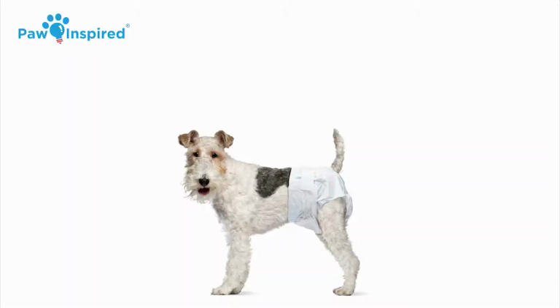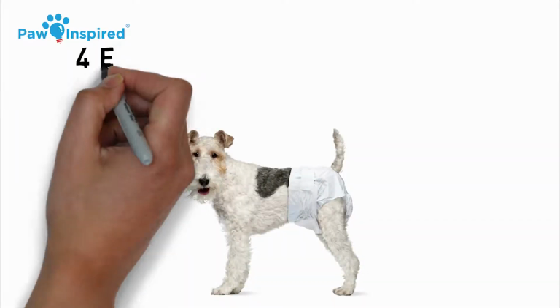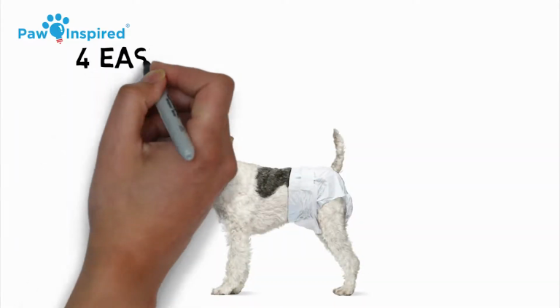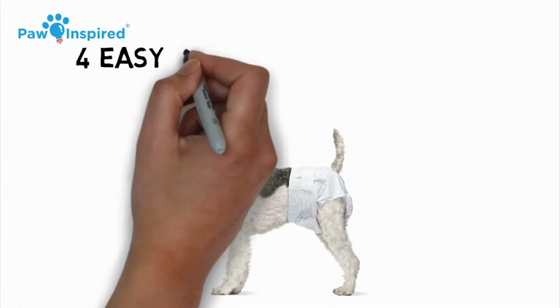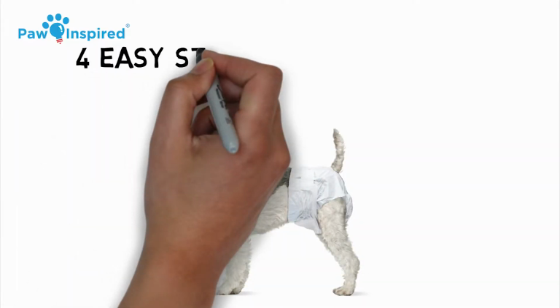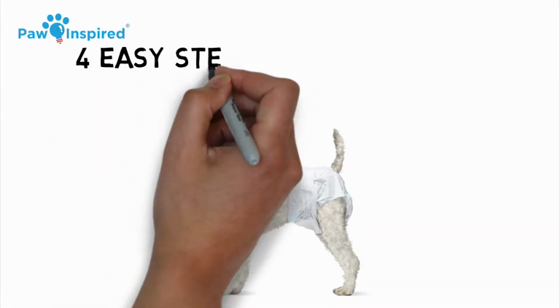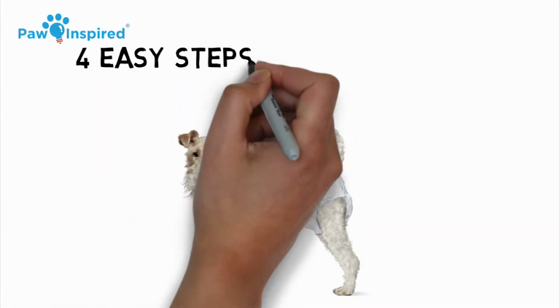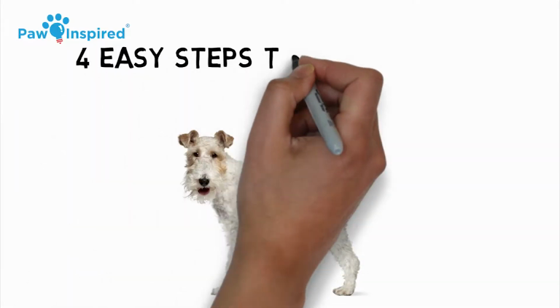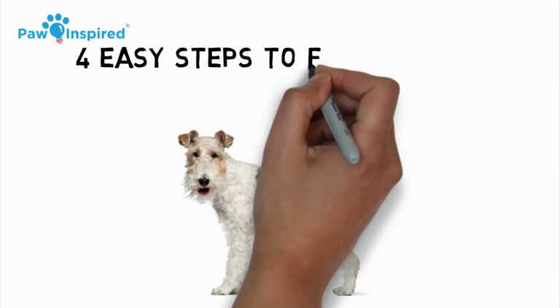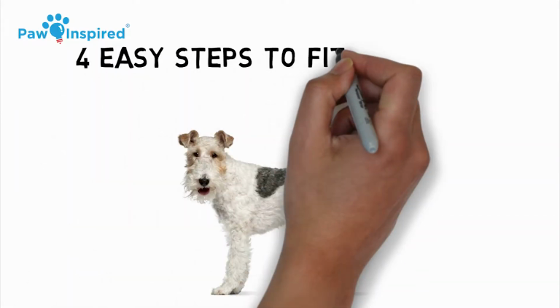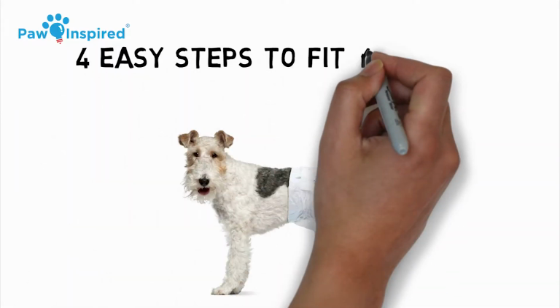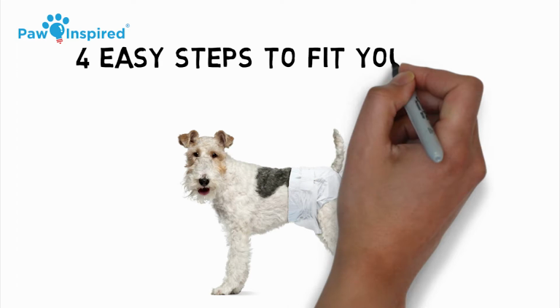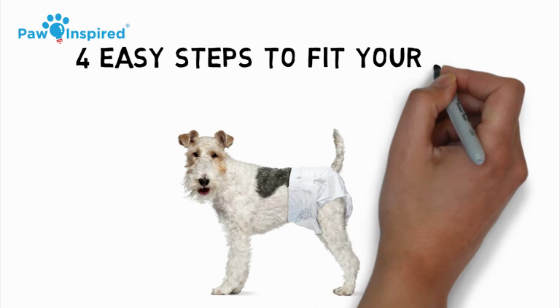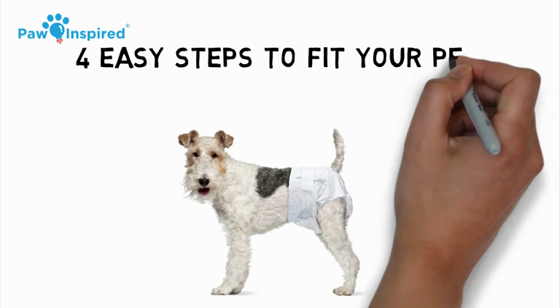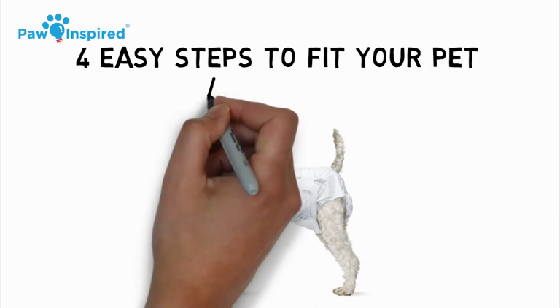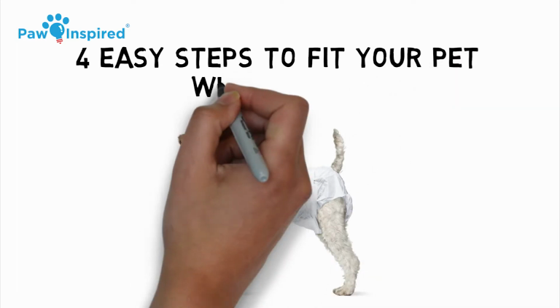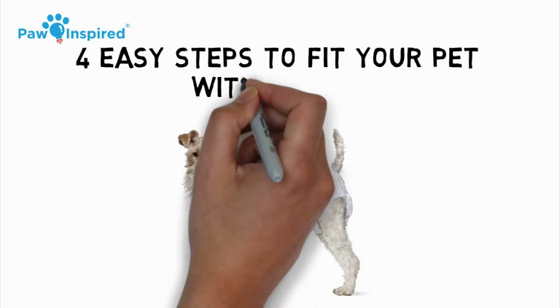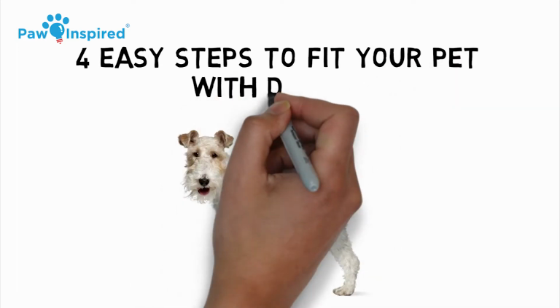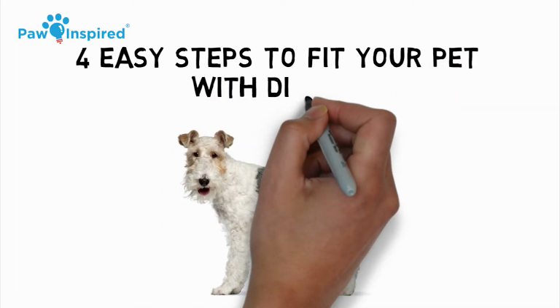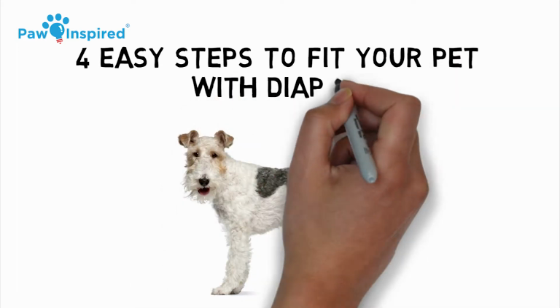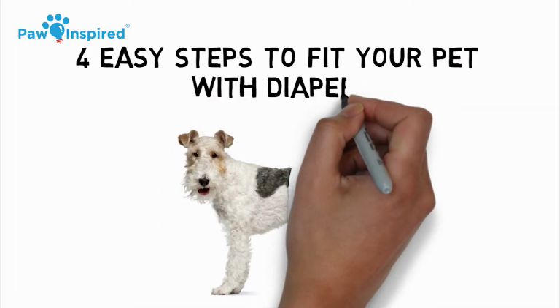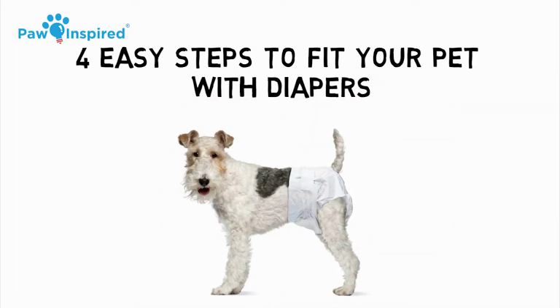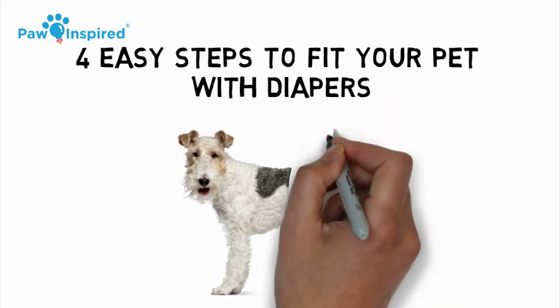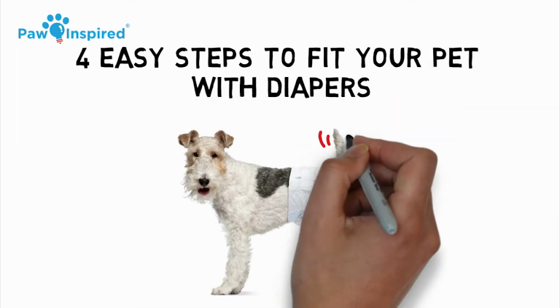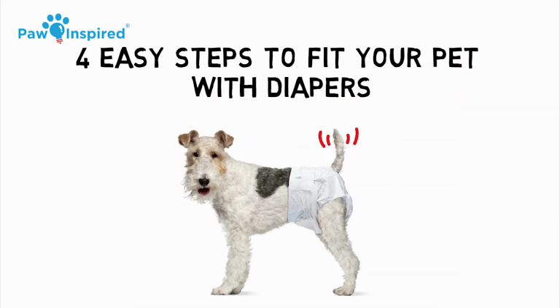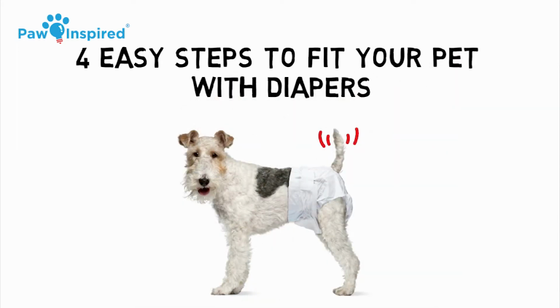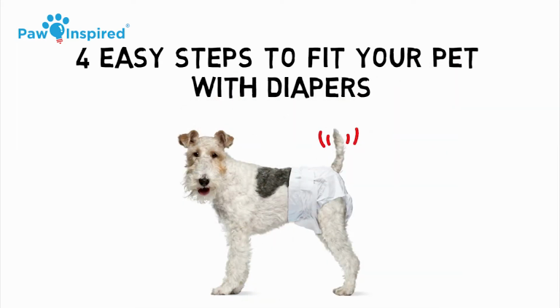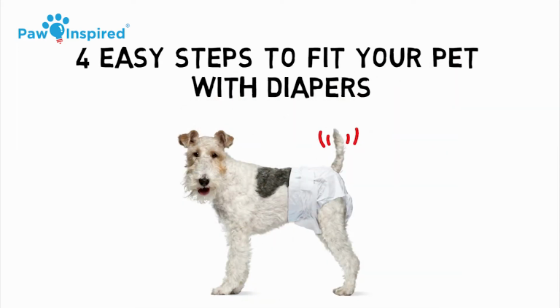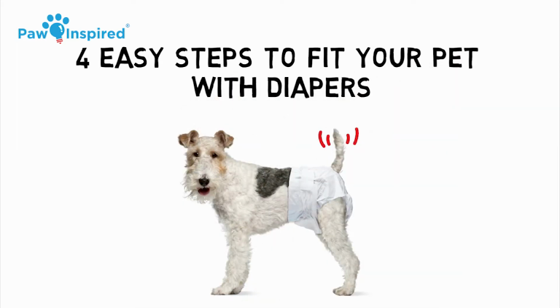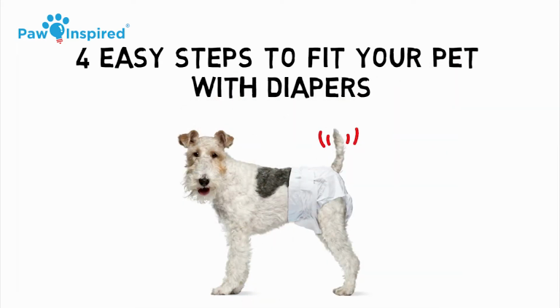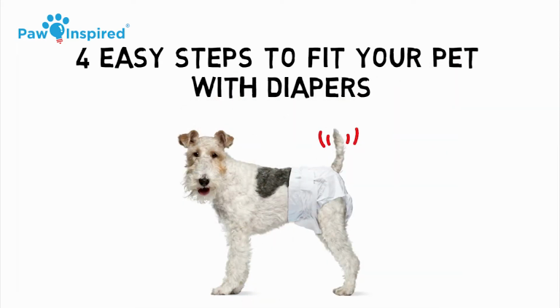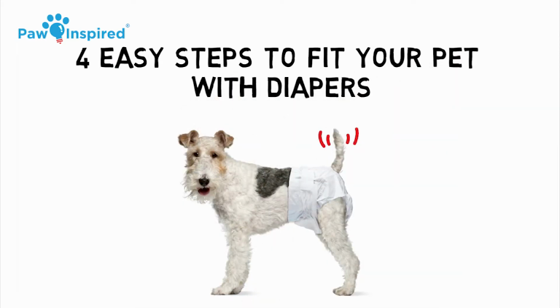In this video, we will explain the four easy steps to fit your pet with dog diapers.